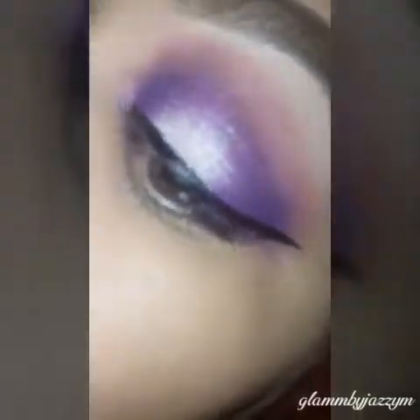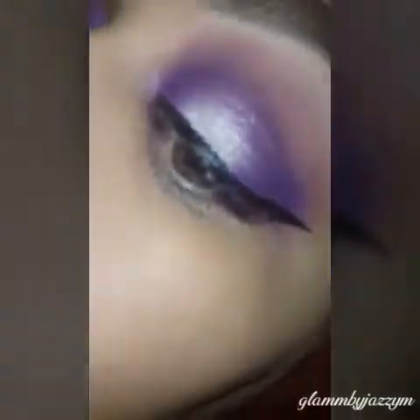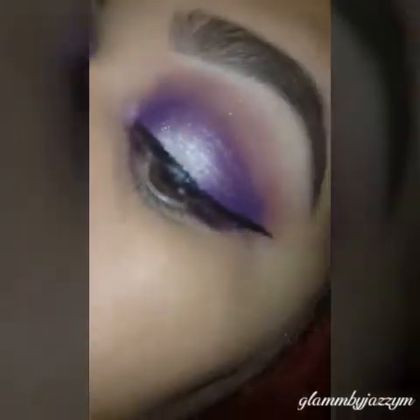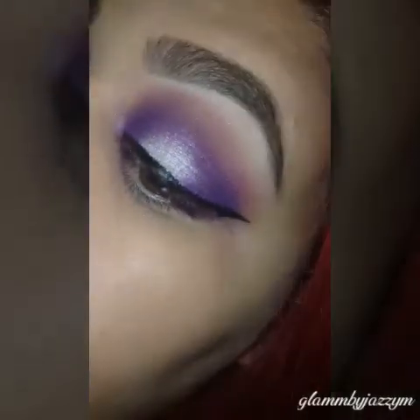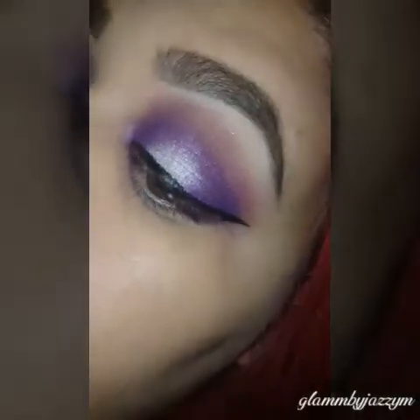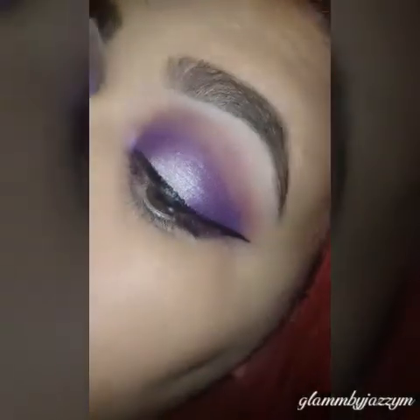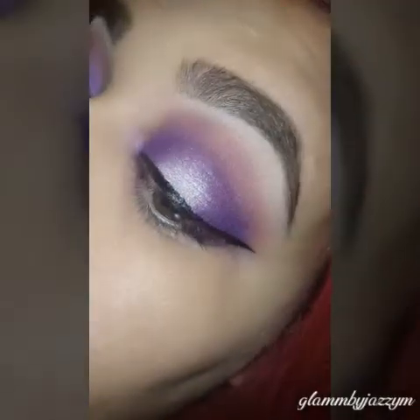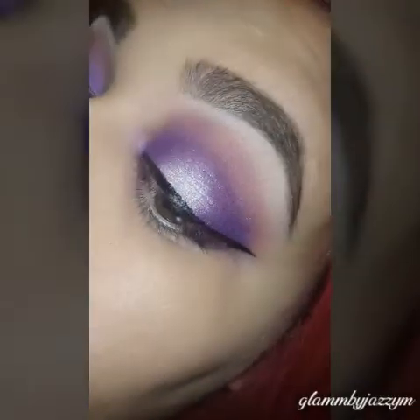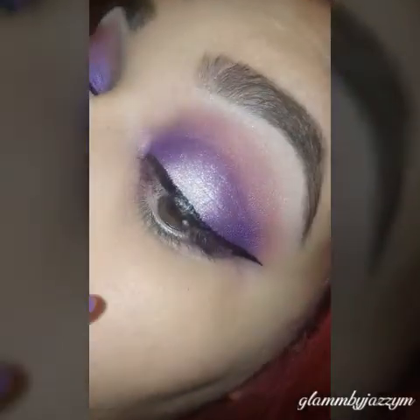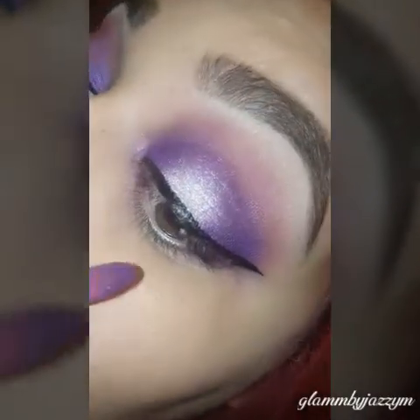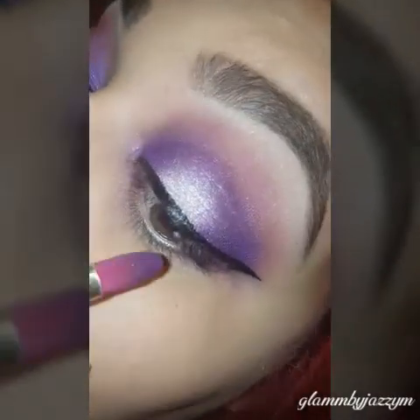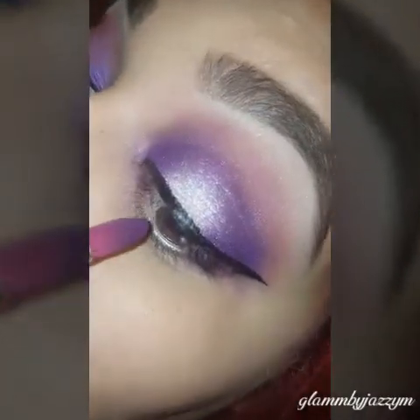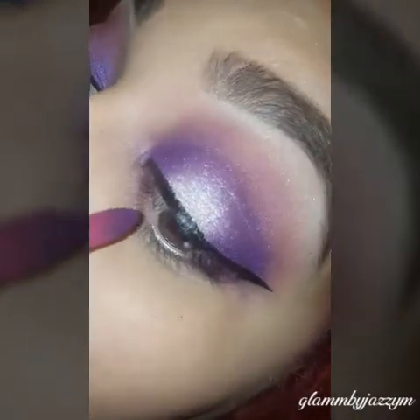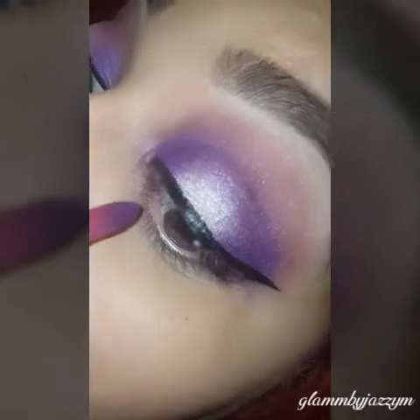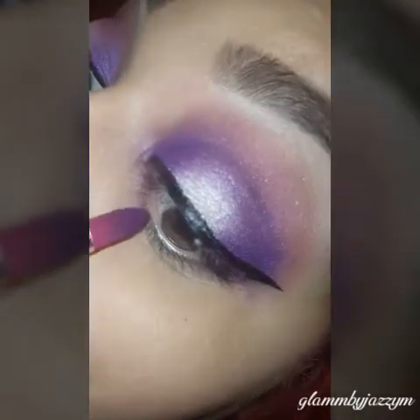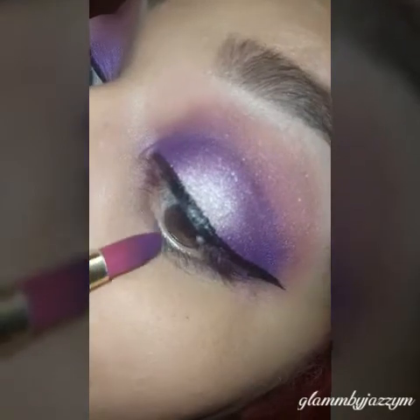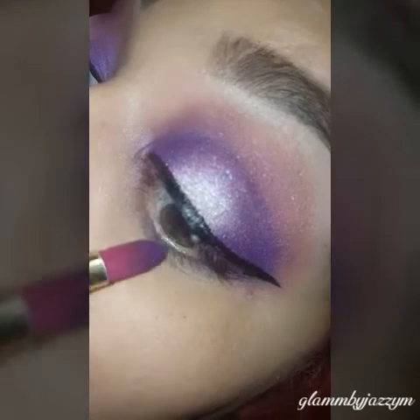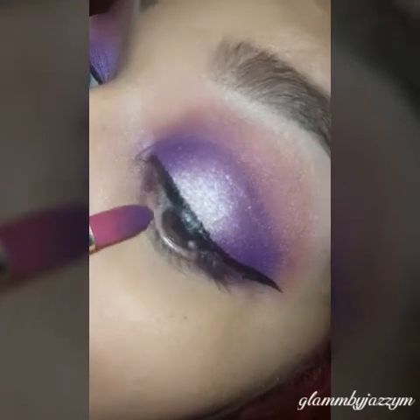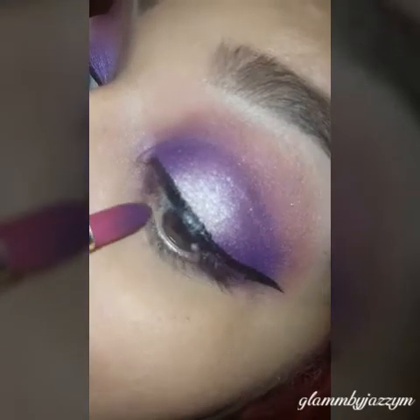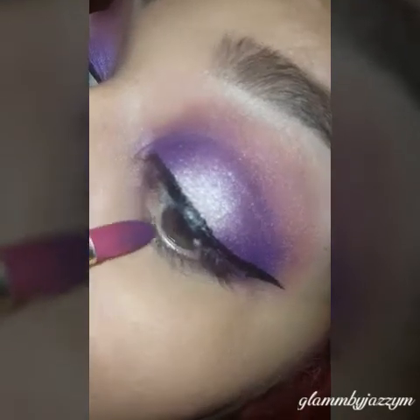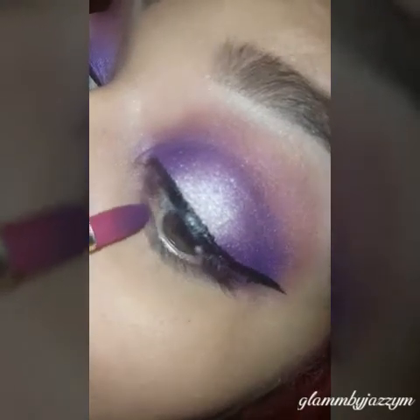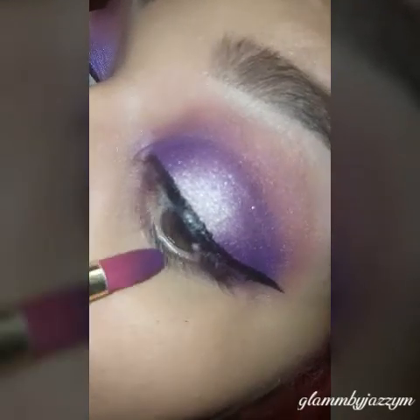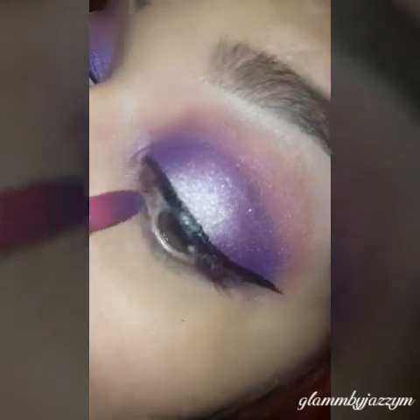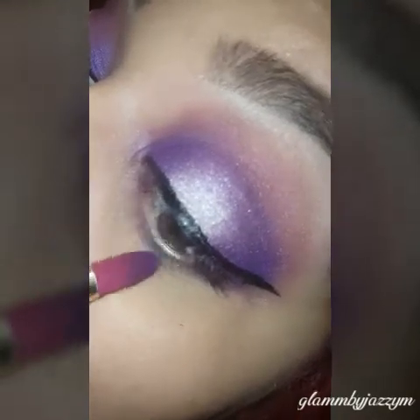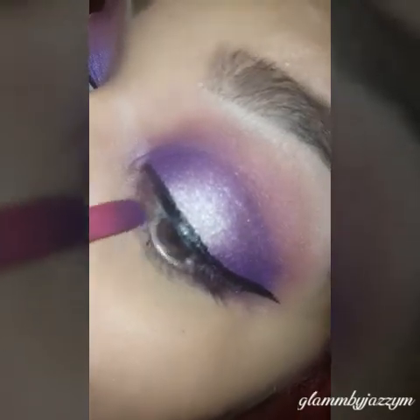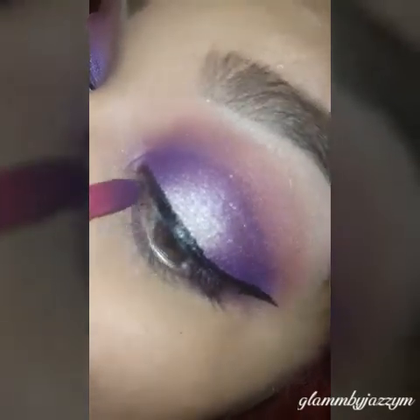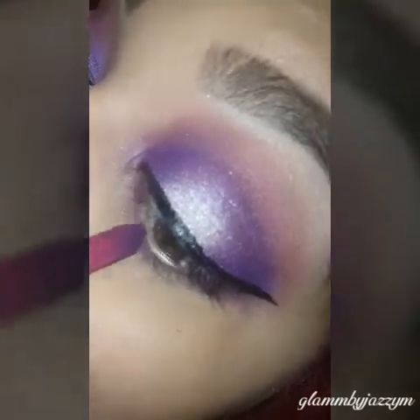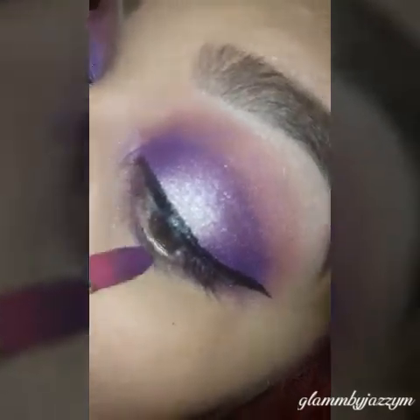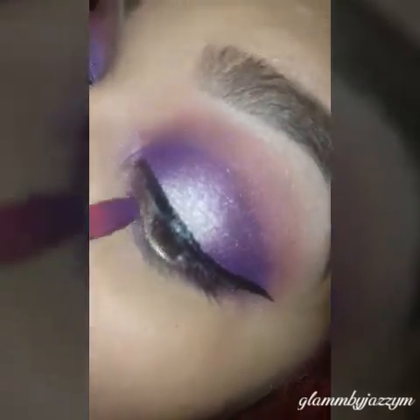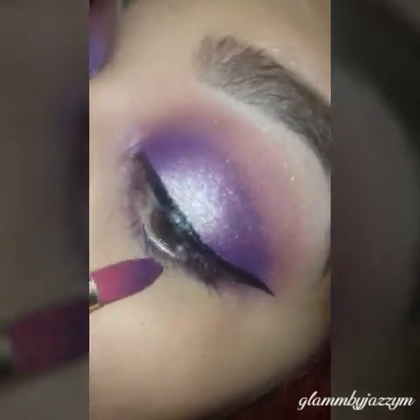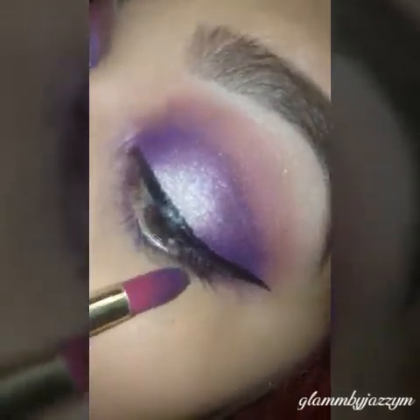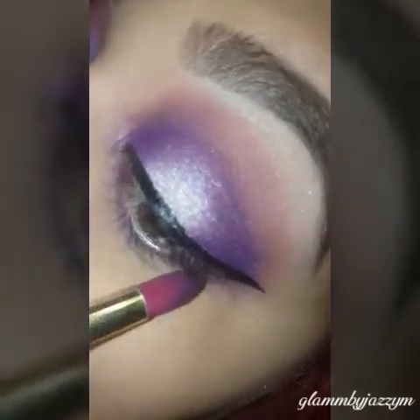Then I picked up some of the Urban from the Electric palette again and just smudged it out on the bottom of my lash line.